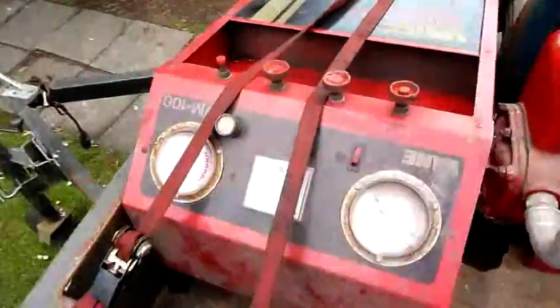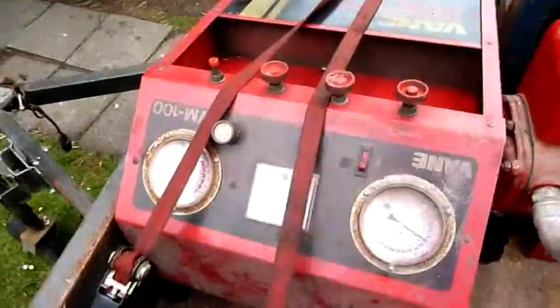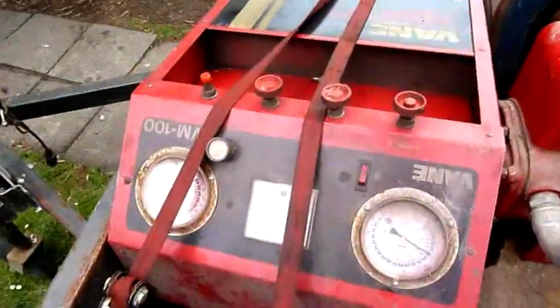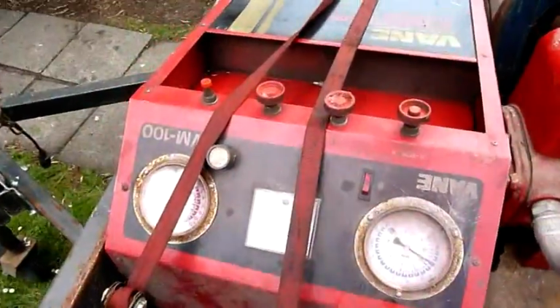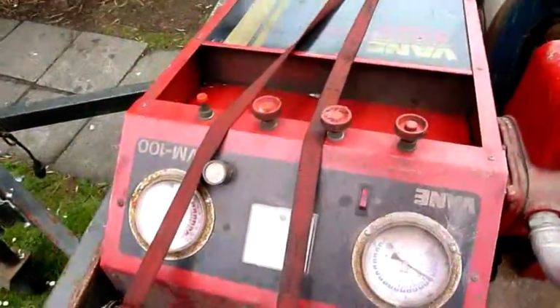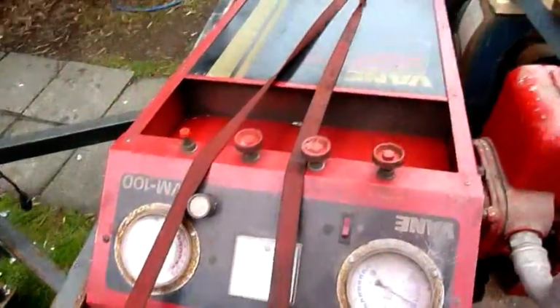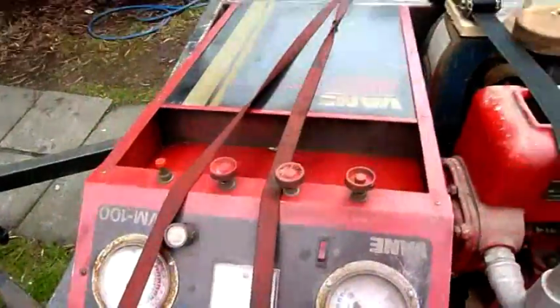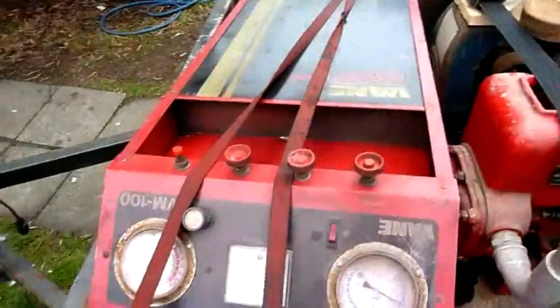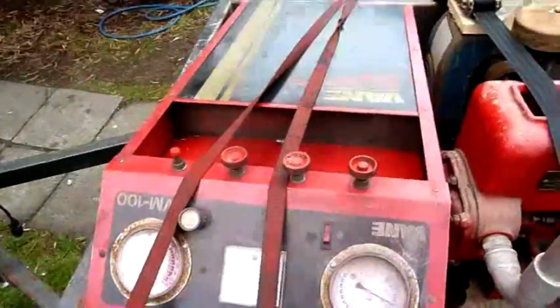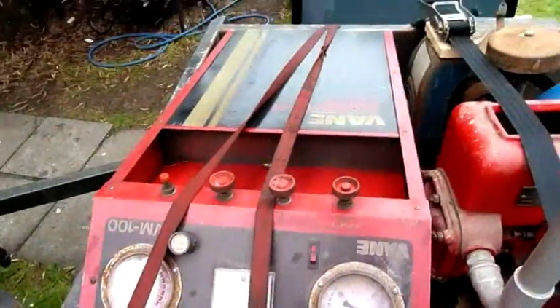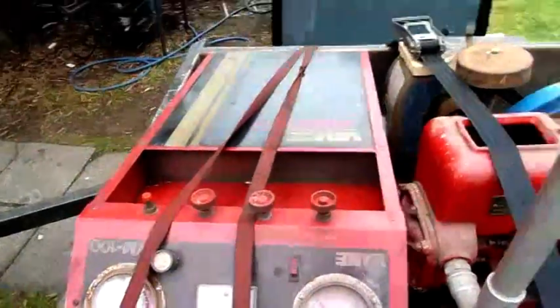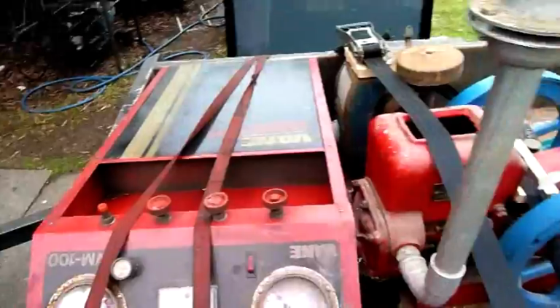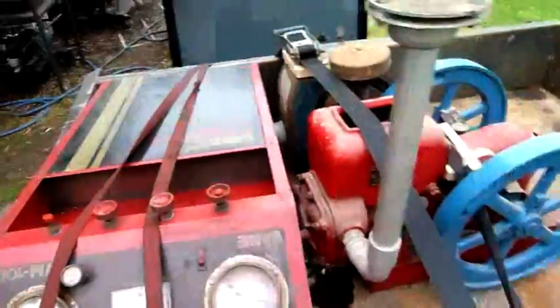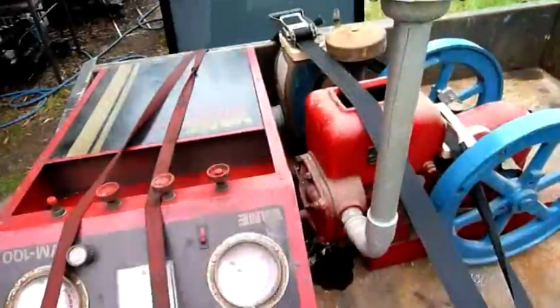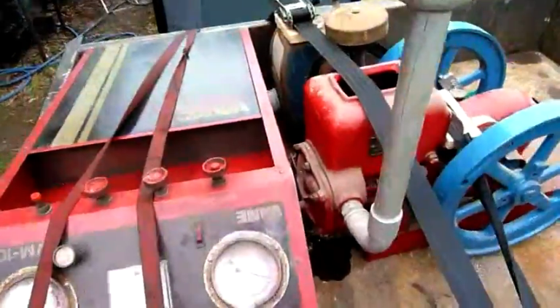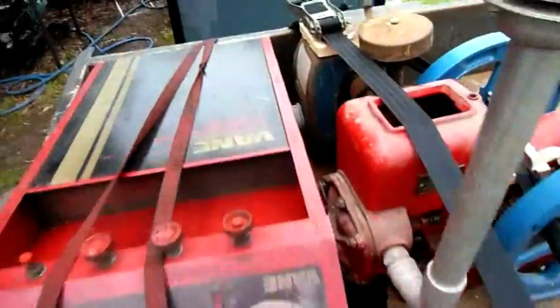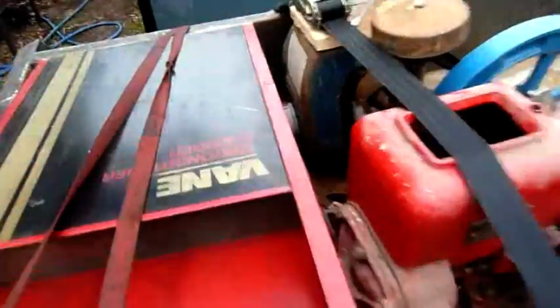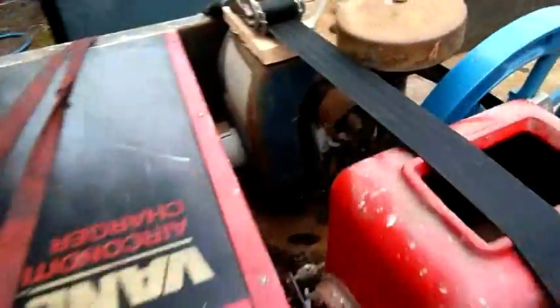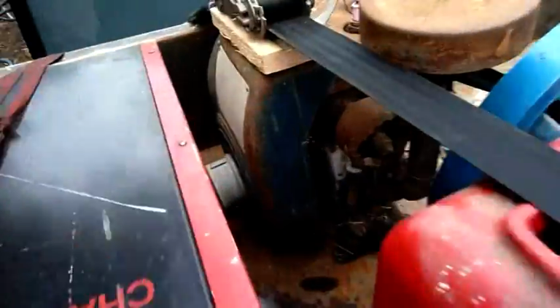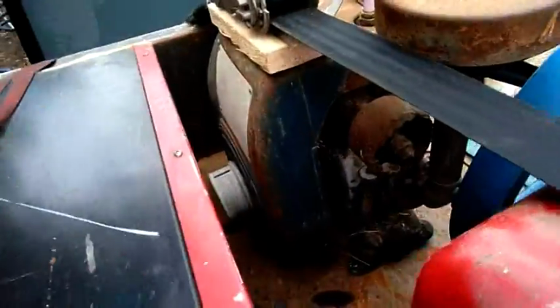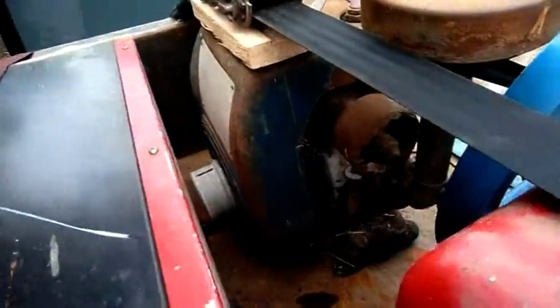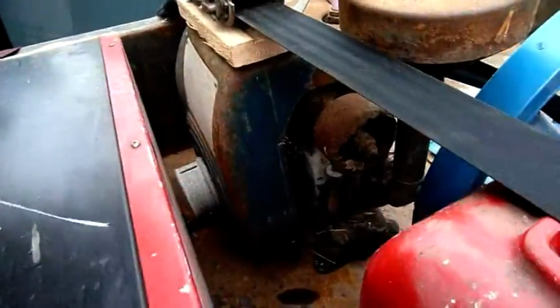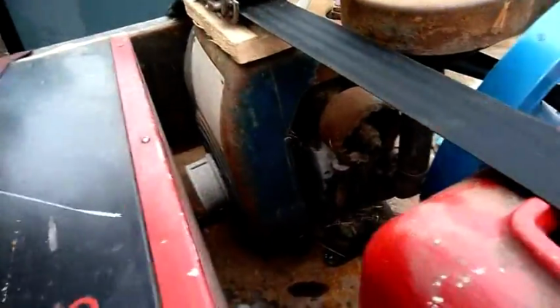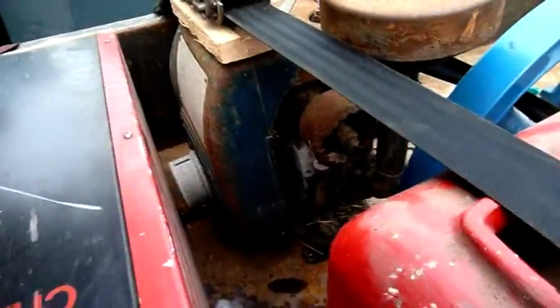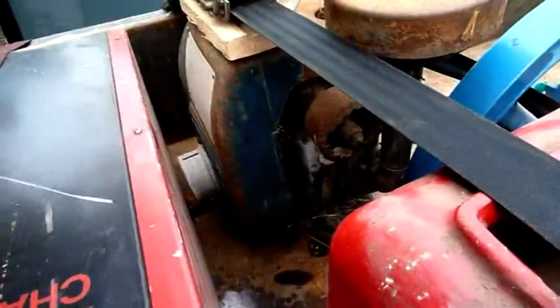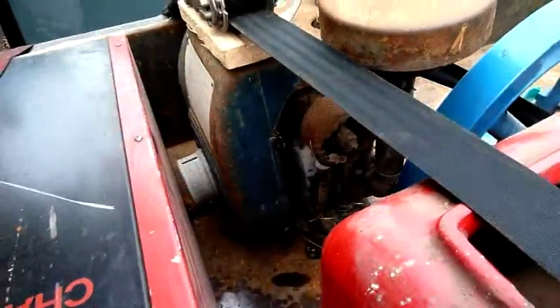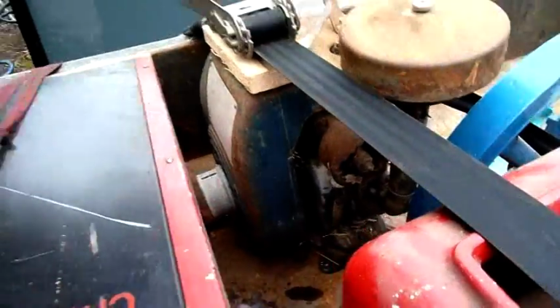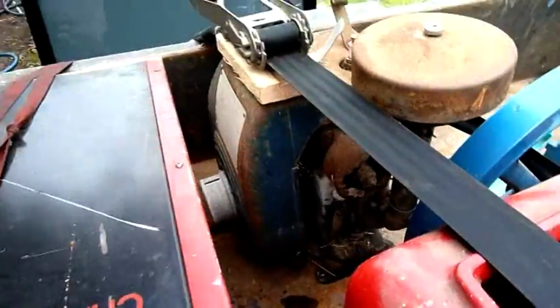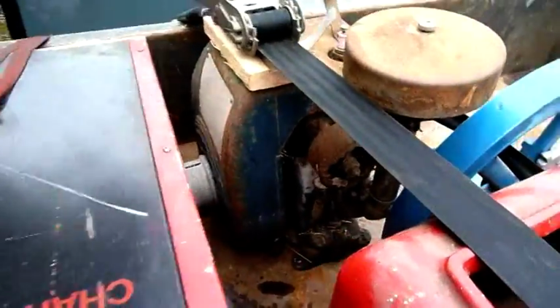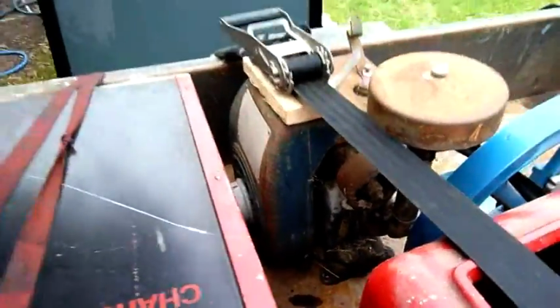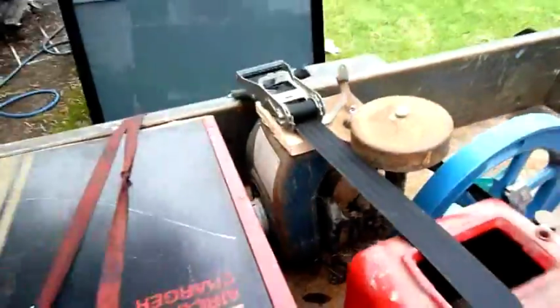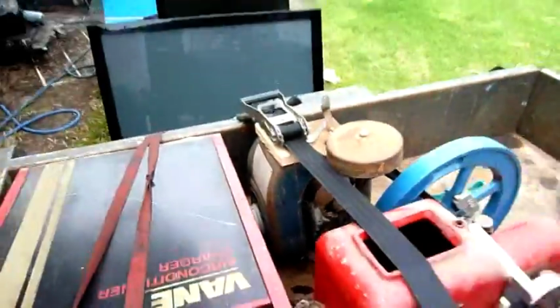That's the Vane machine — Brad can probably play with that one. And there's another Villiers, same model as what I gave him a while ago, so he can play with that too.